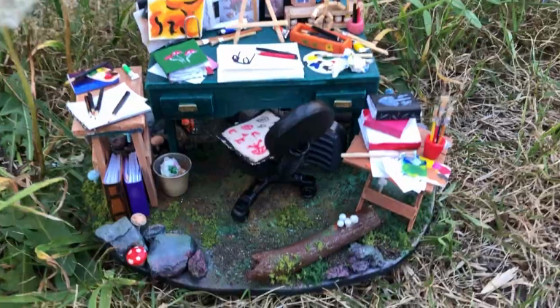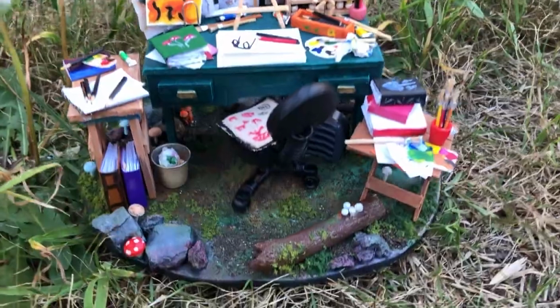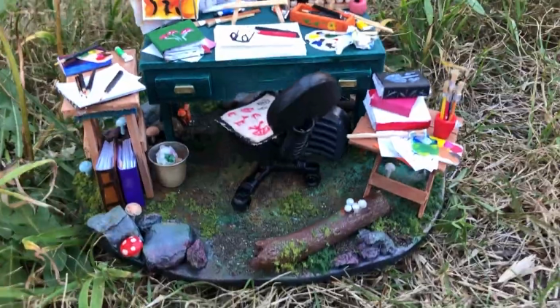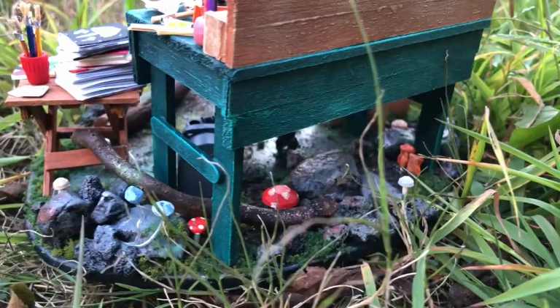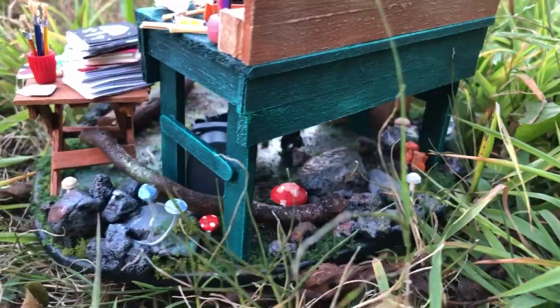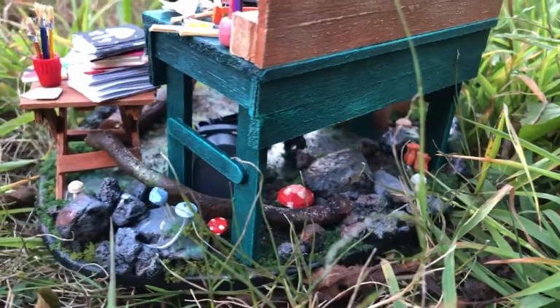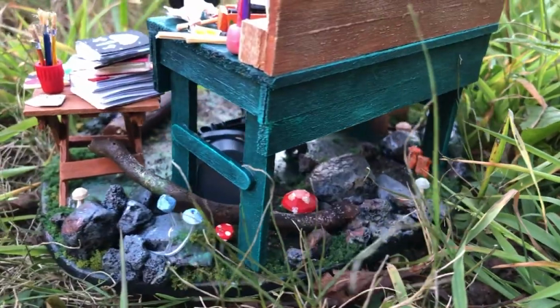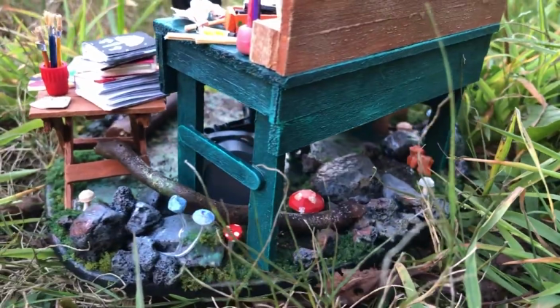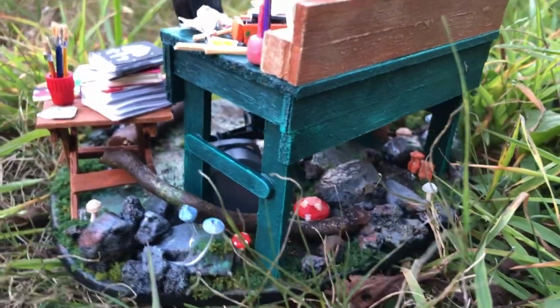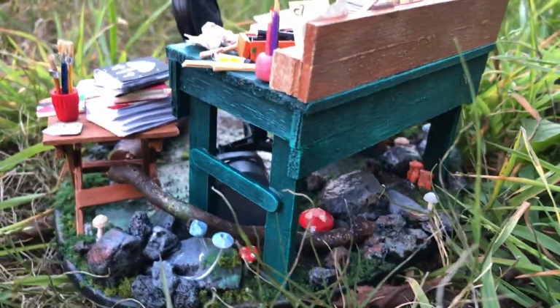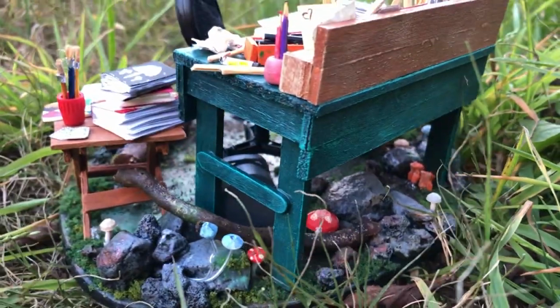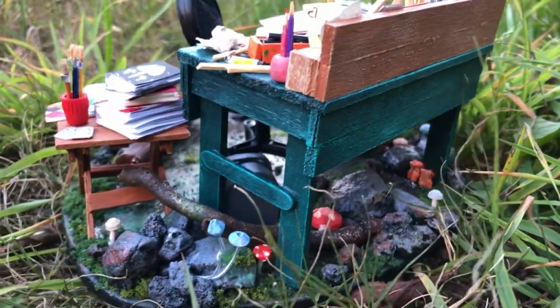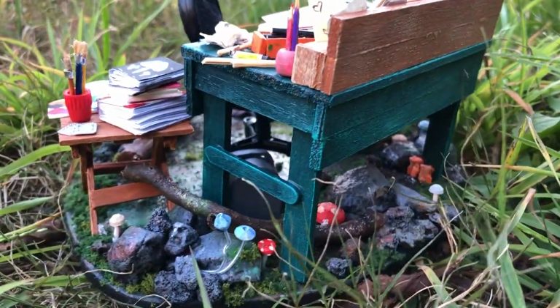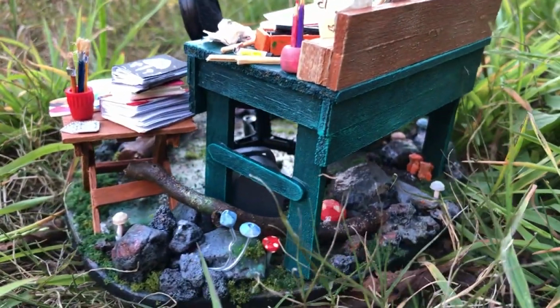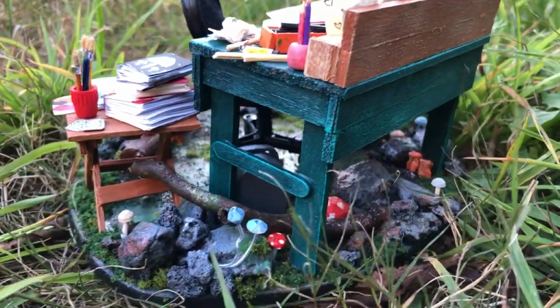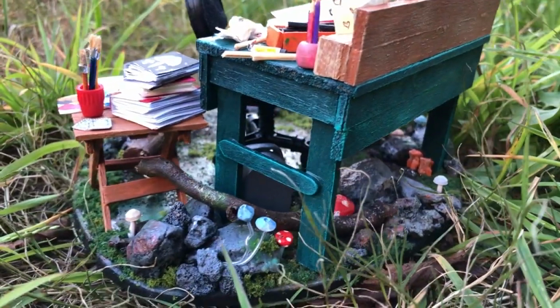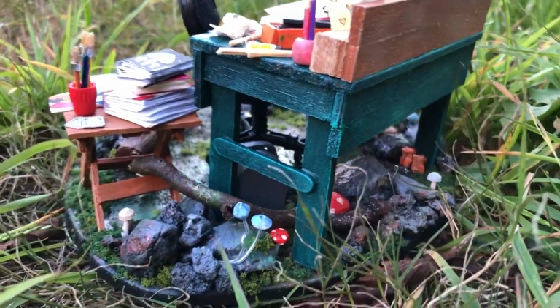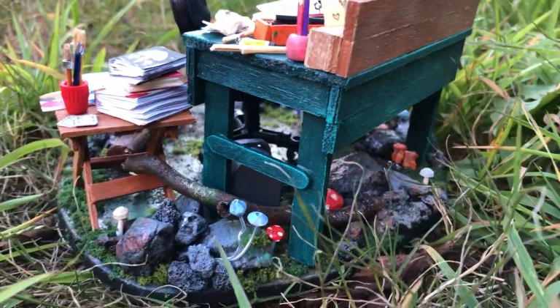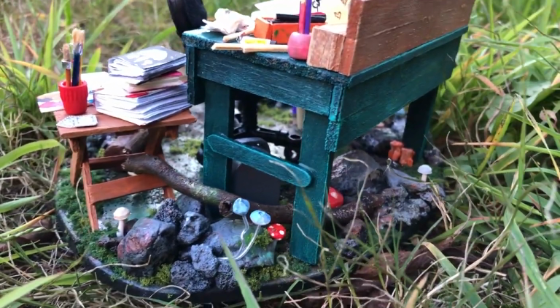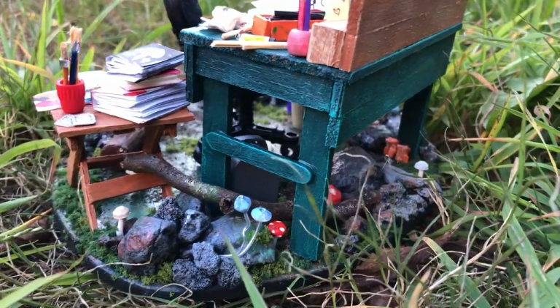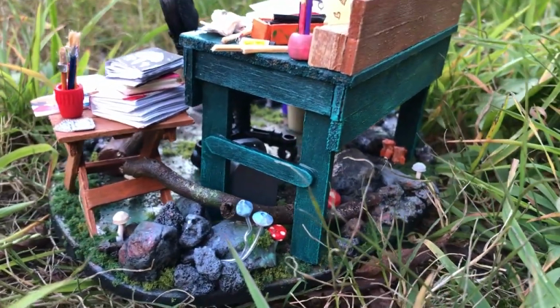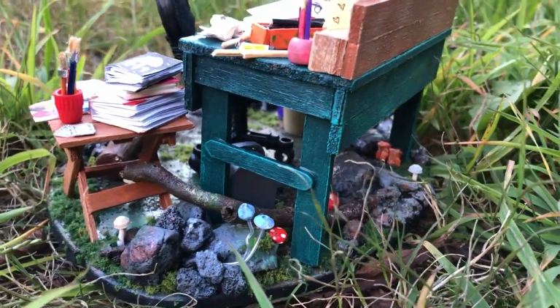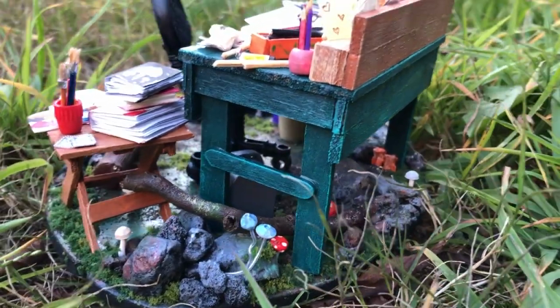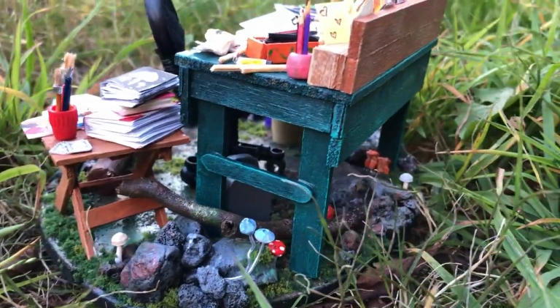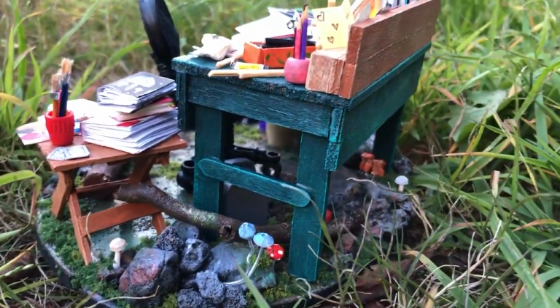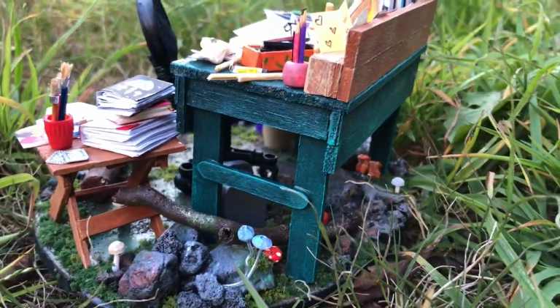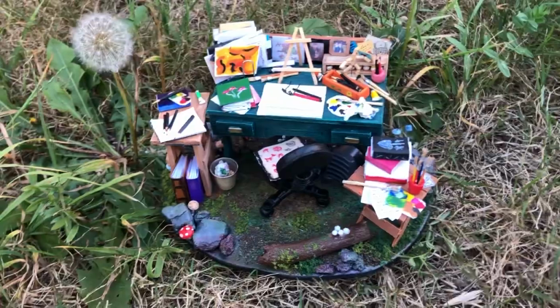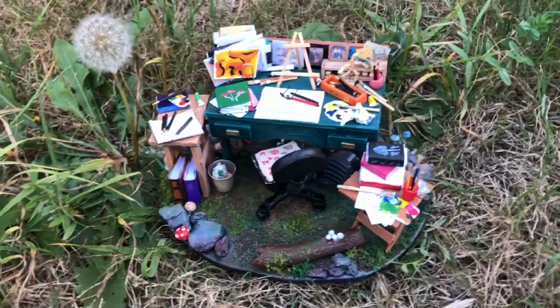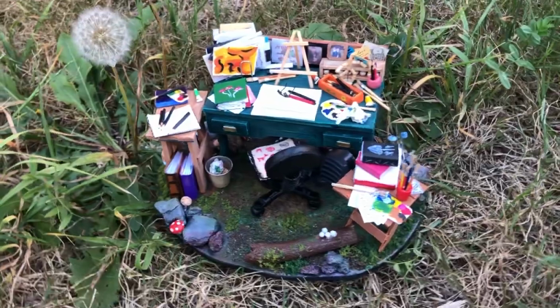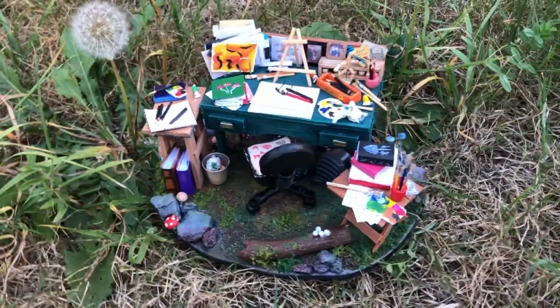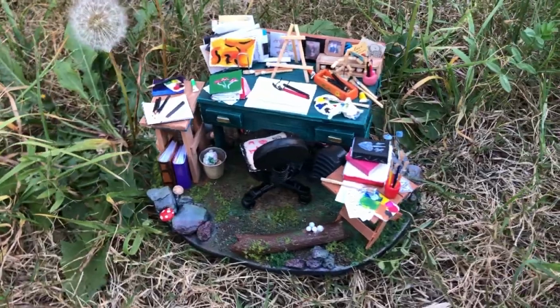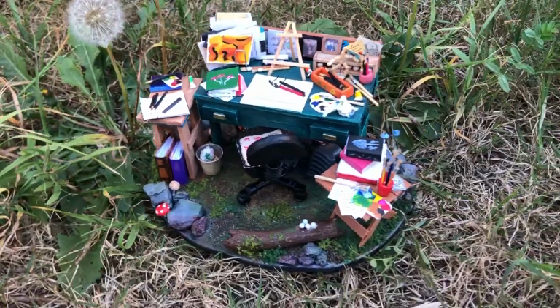Hi, and welcome. In today's video, I'll be showing you how I made this art desk in a fungi forest.